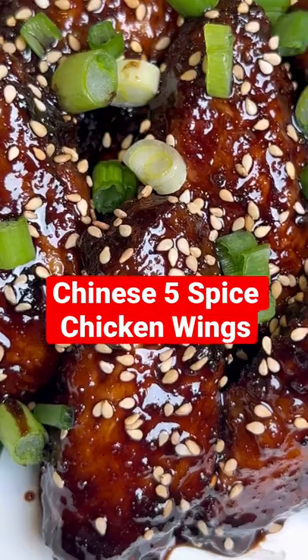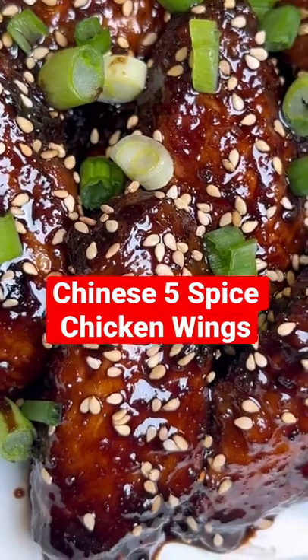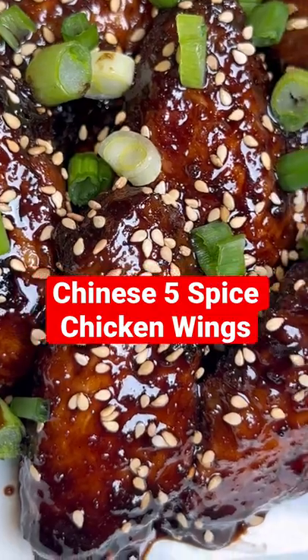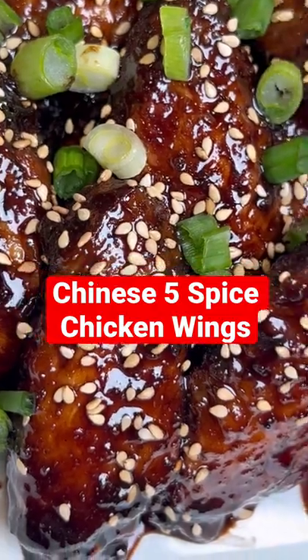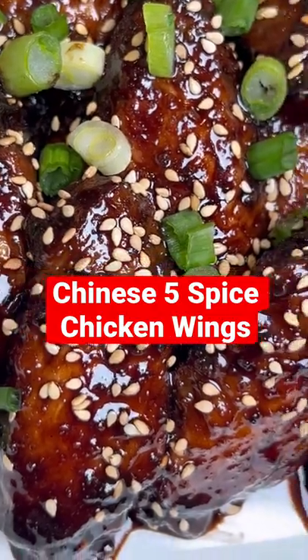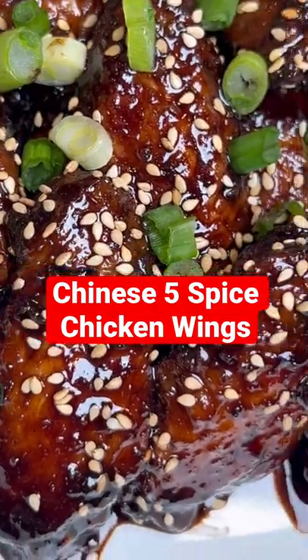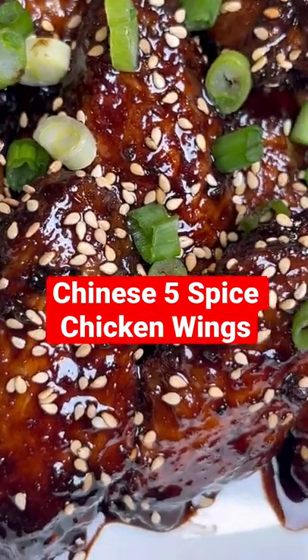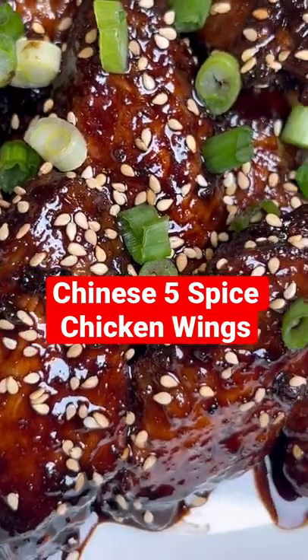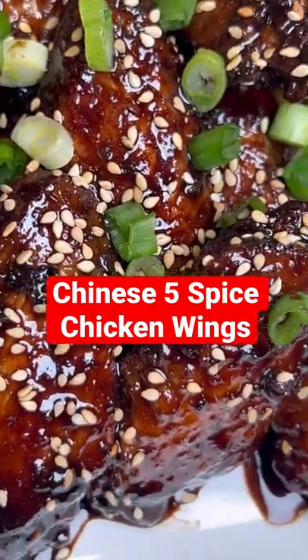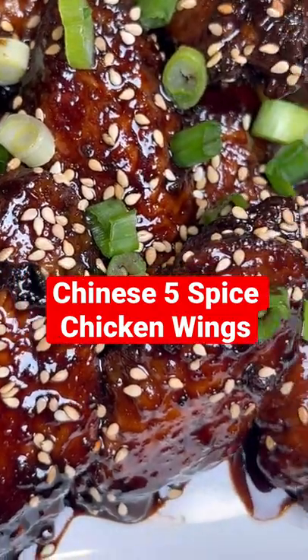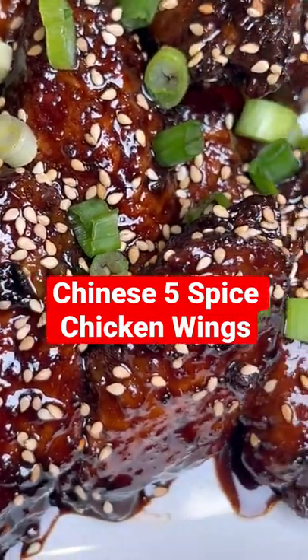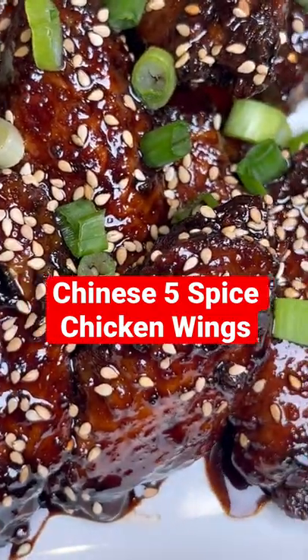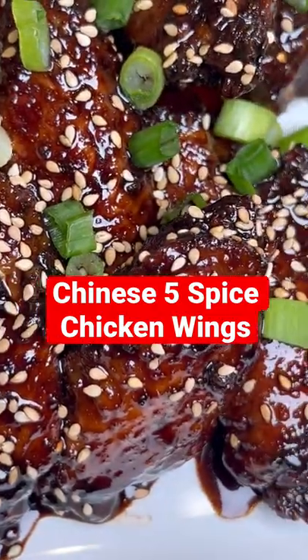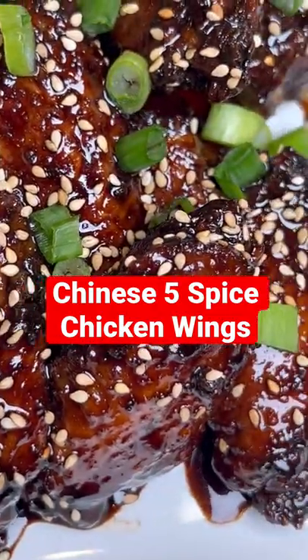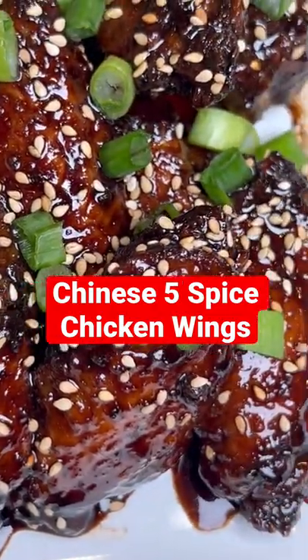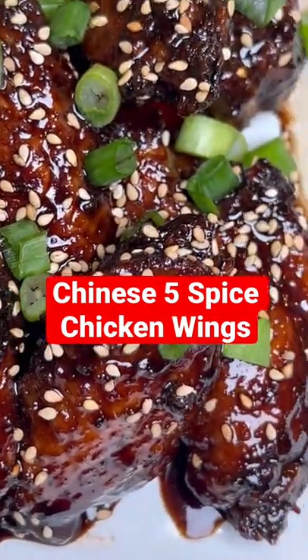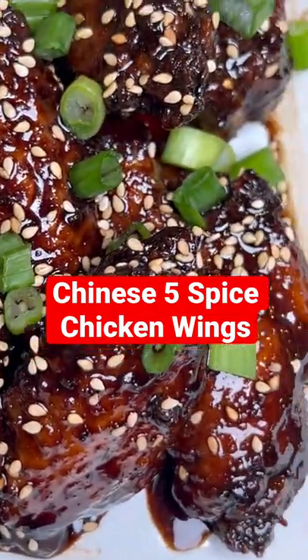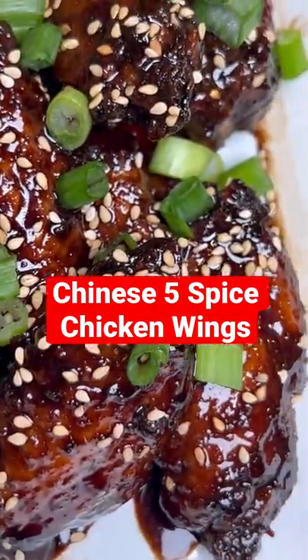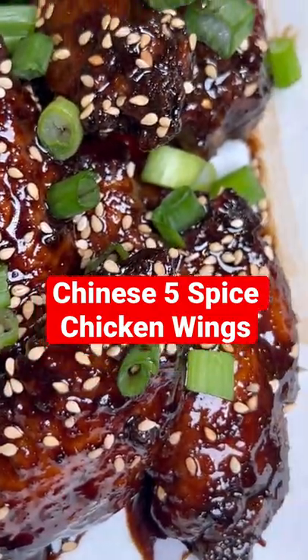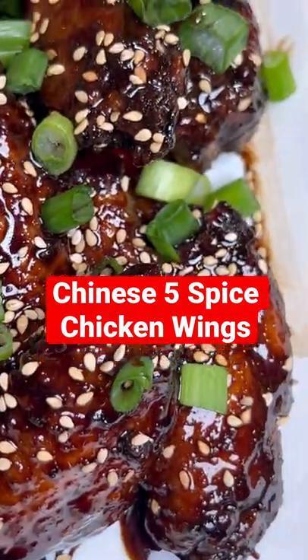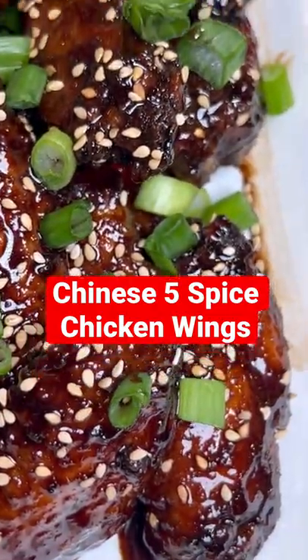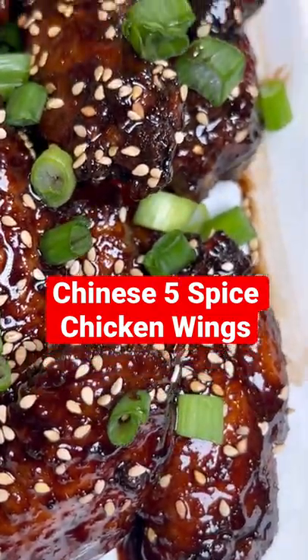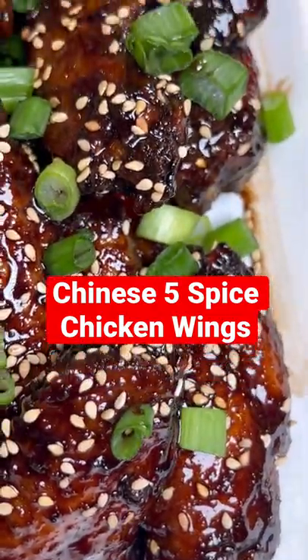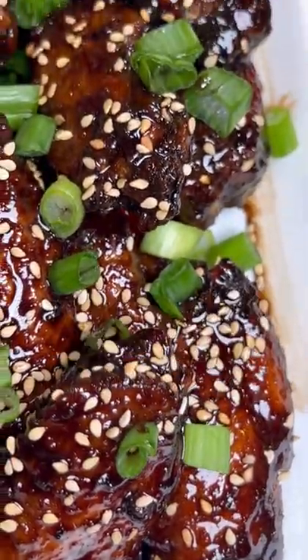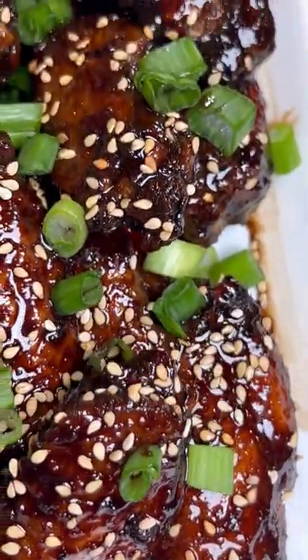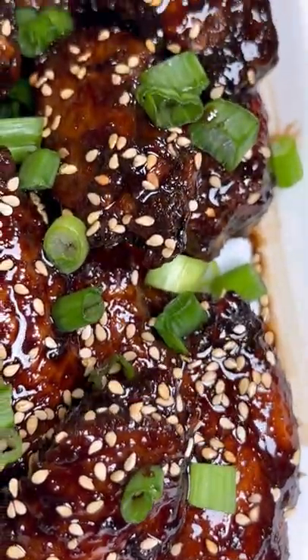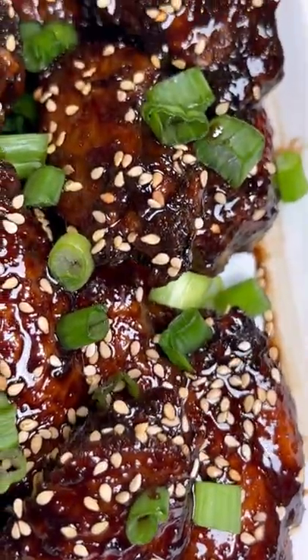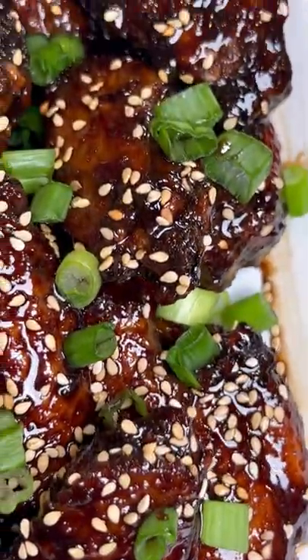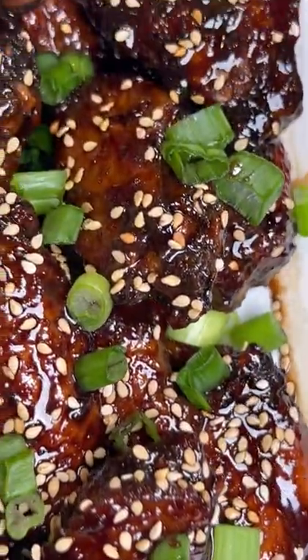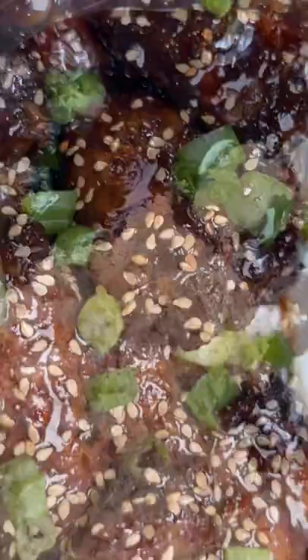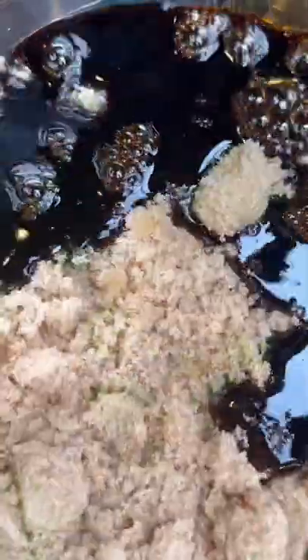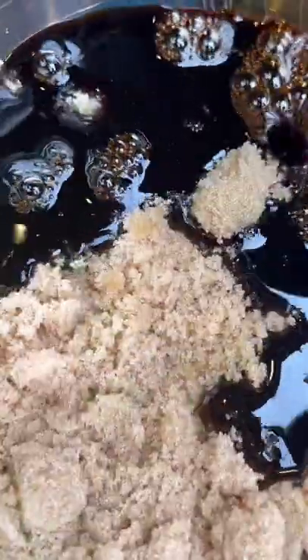Today I'm spilling the tea on how I made these Chinese five-spice chicken wings. Because it's Wing Wednesday, let's go!